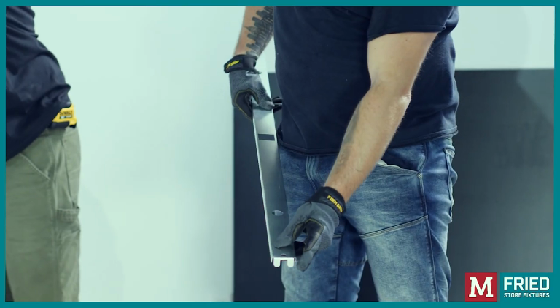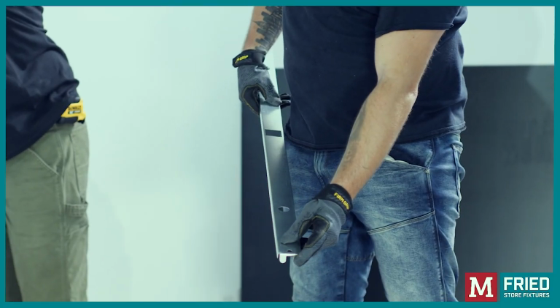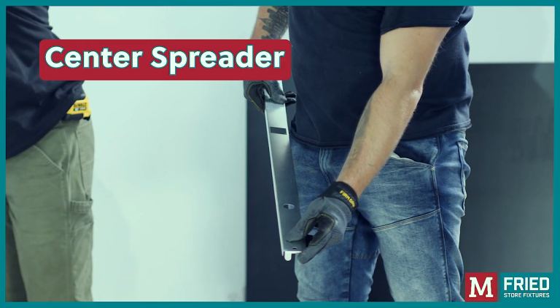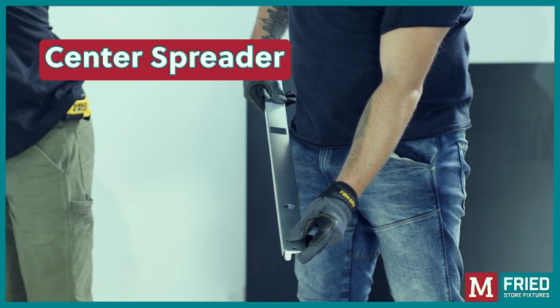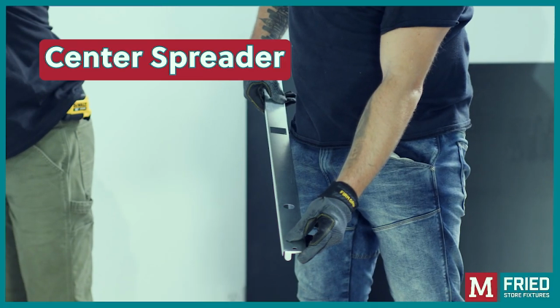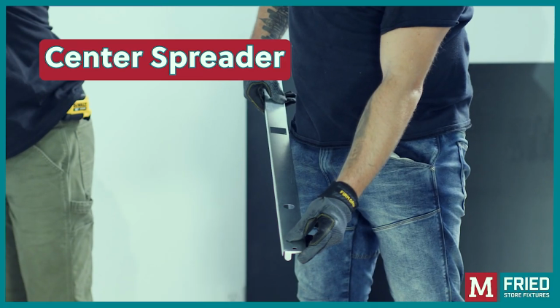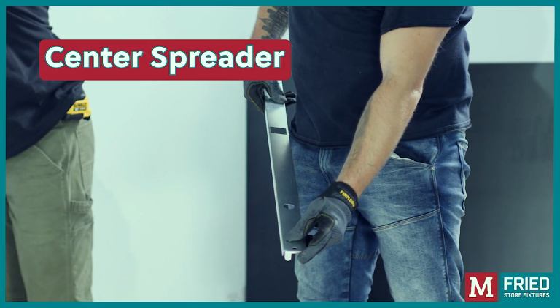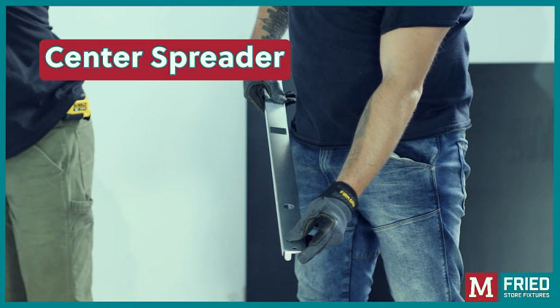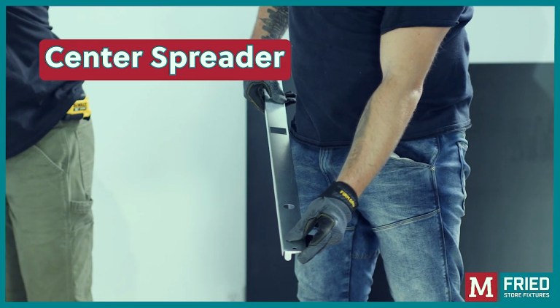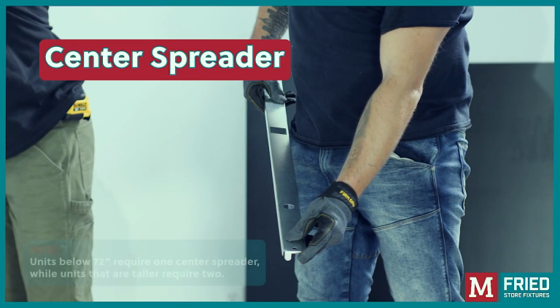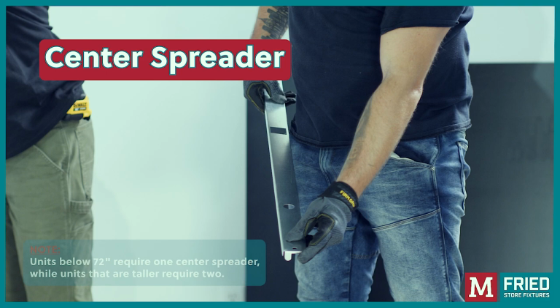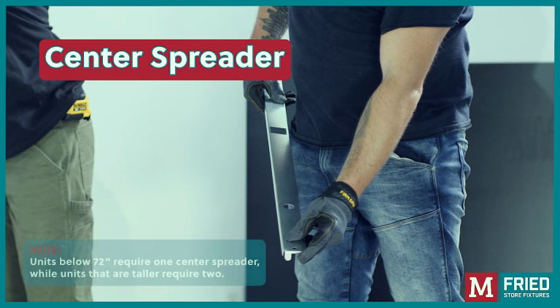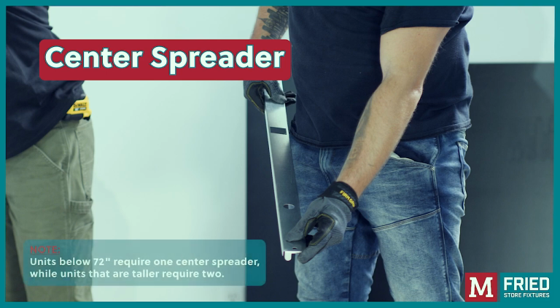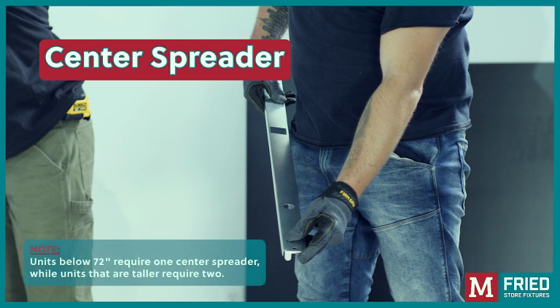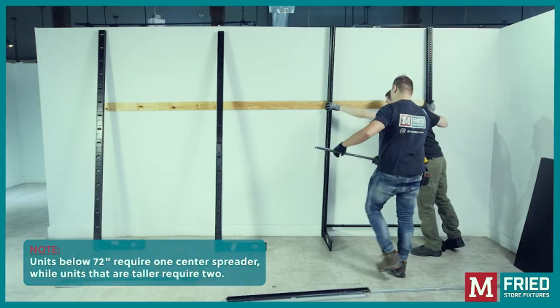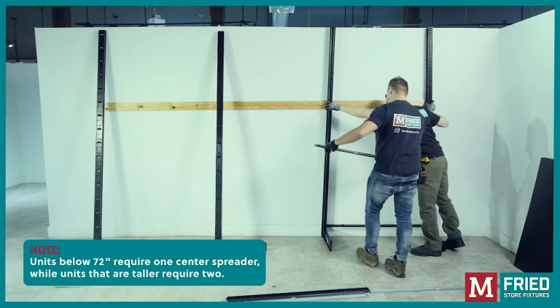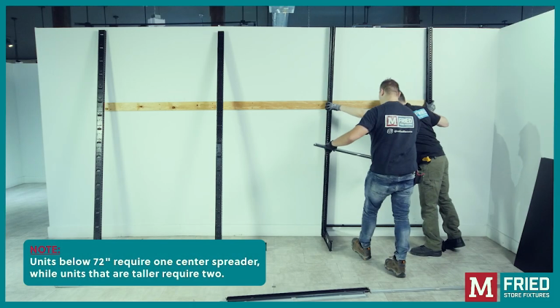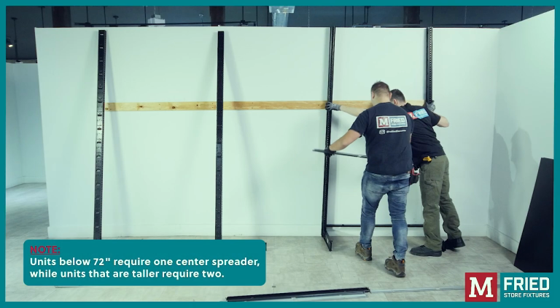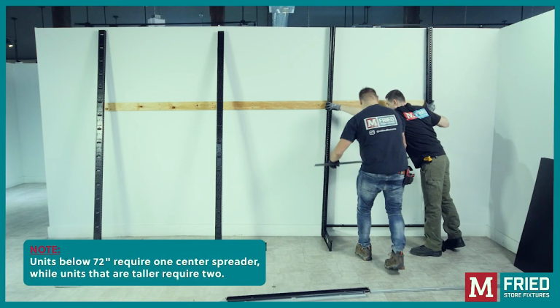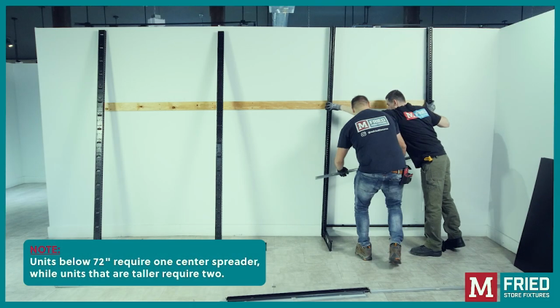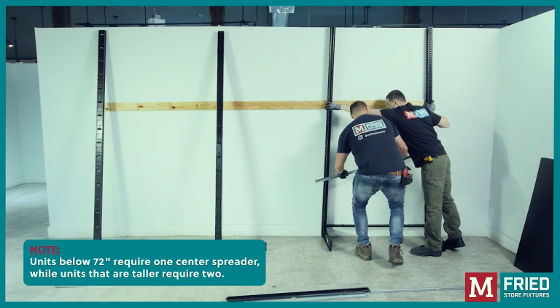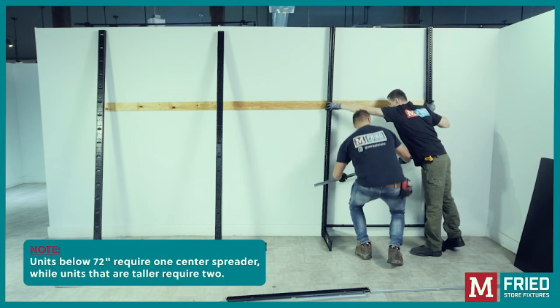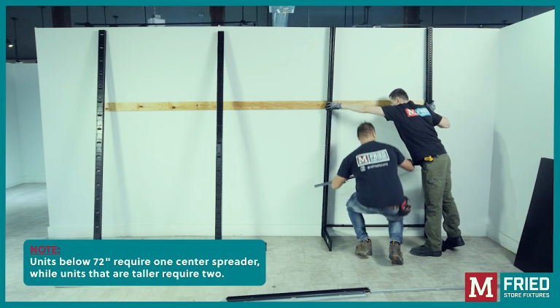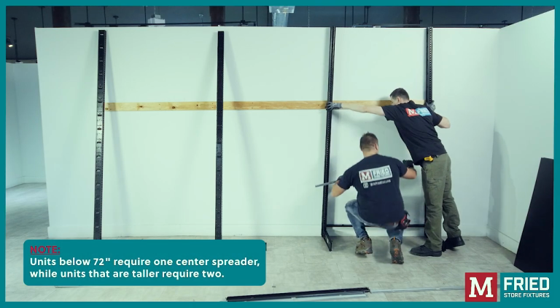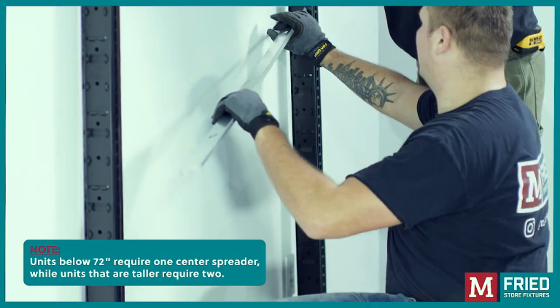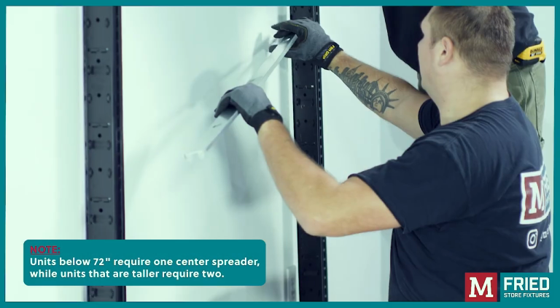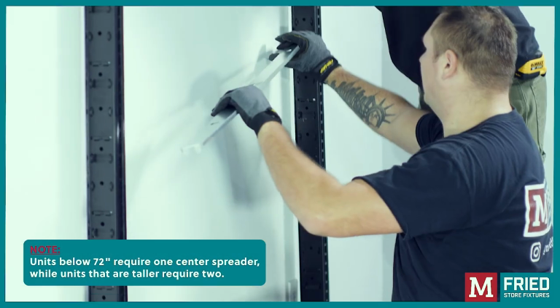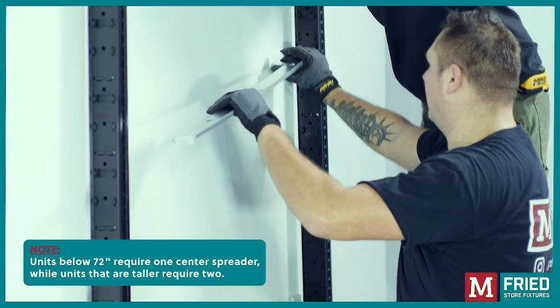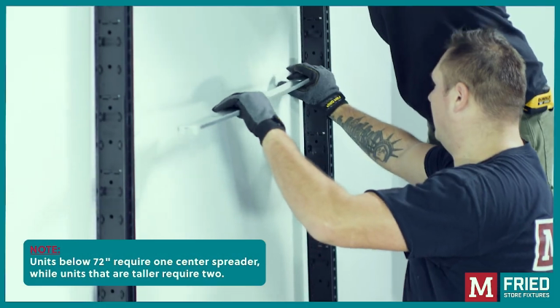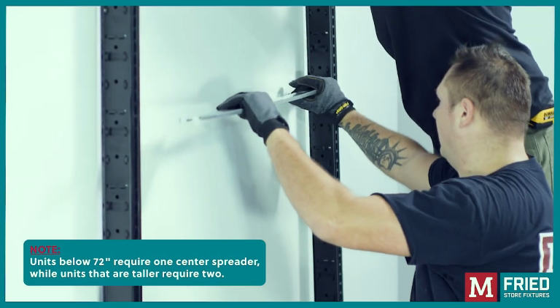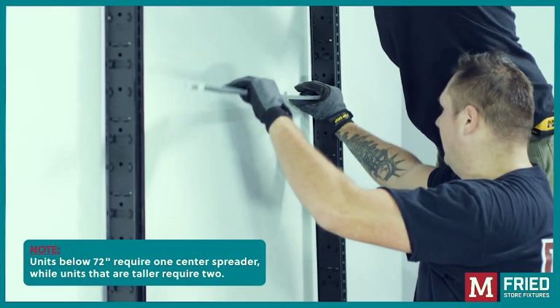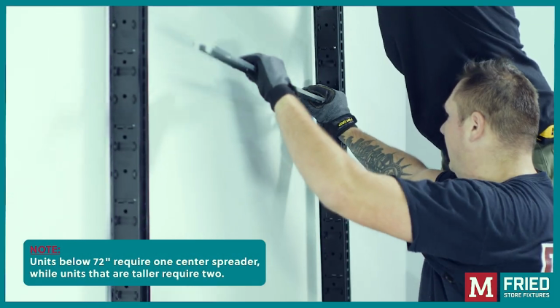Center spreader: Use two people for this setup and insert the center spreader.